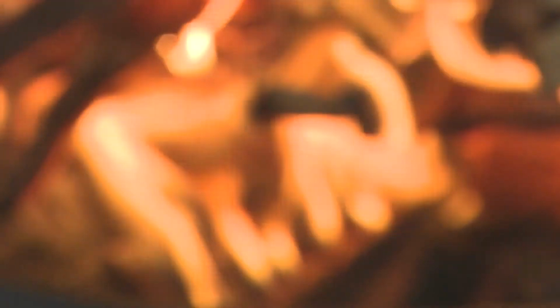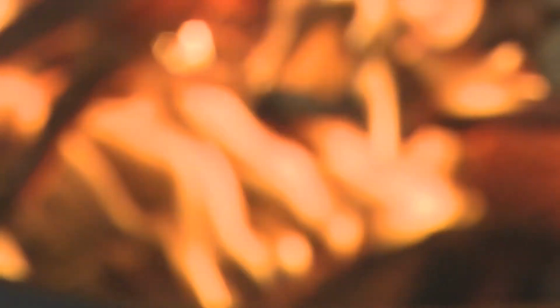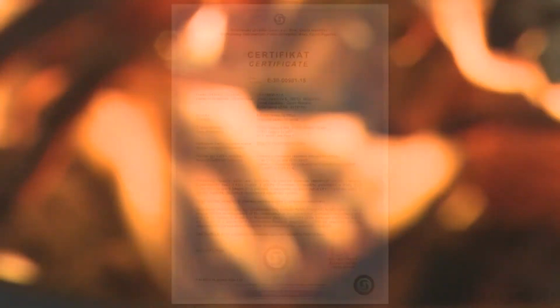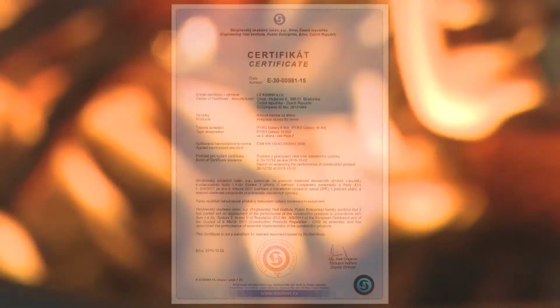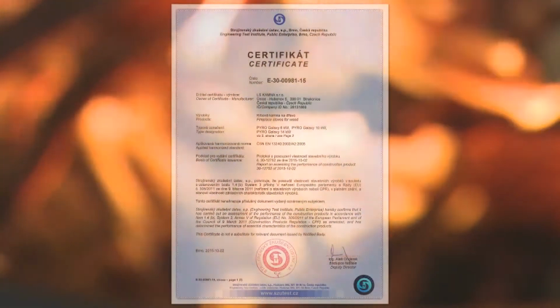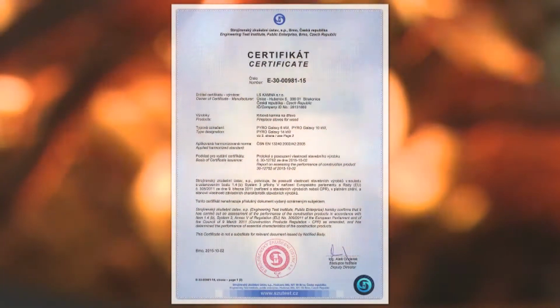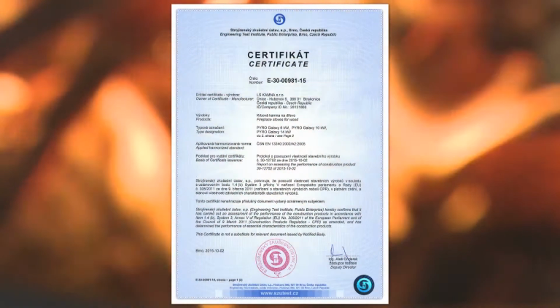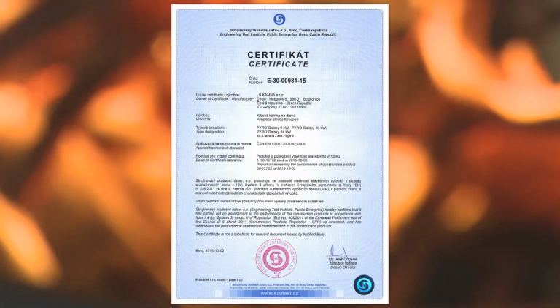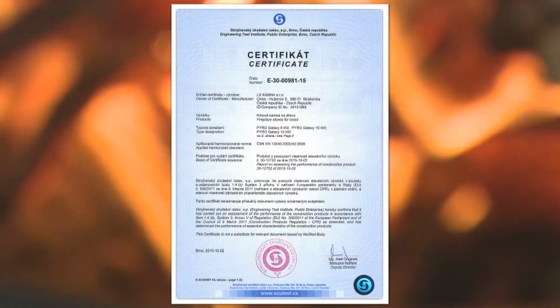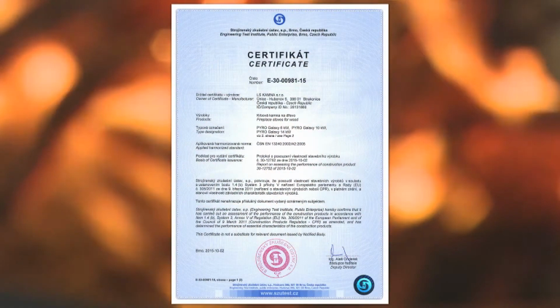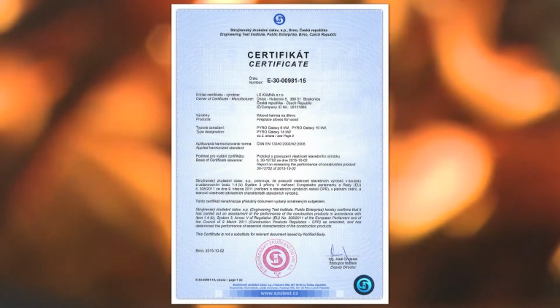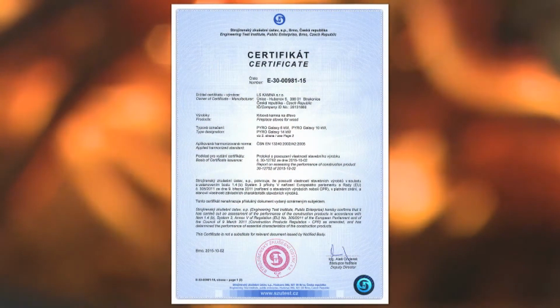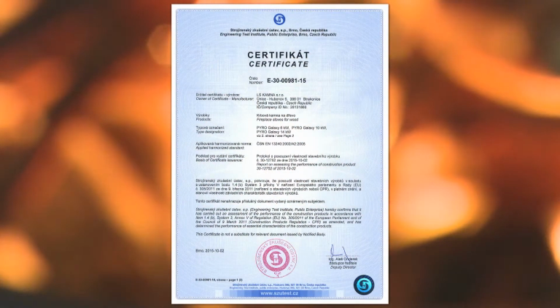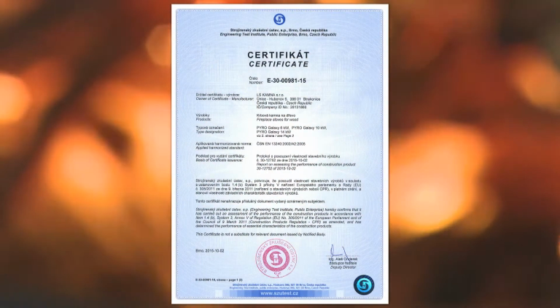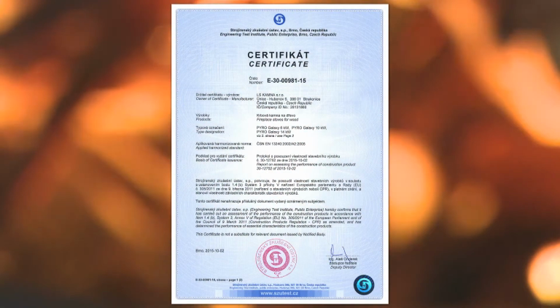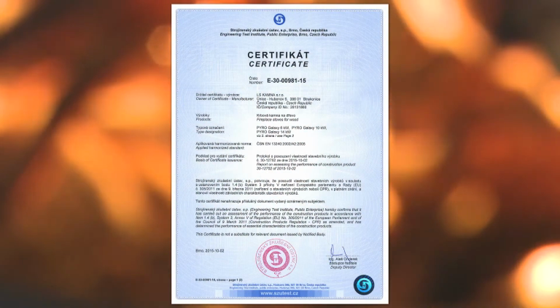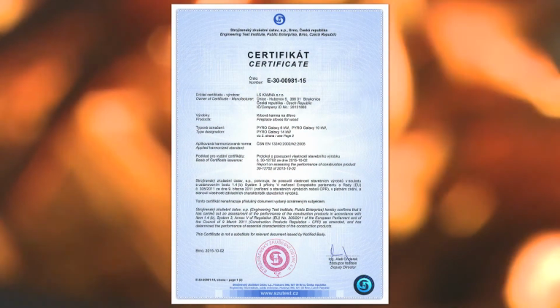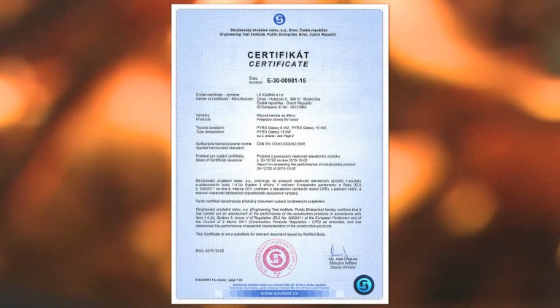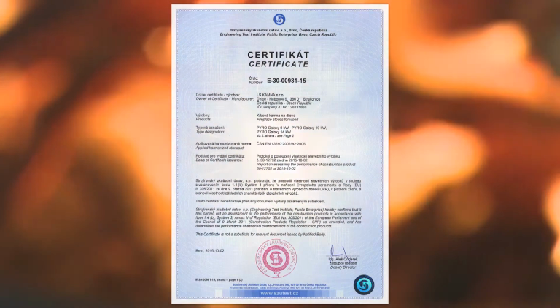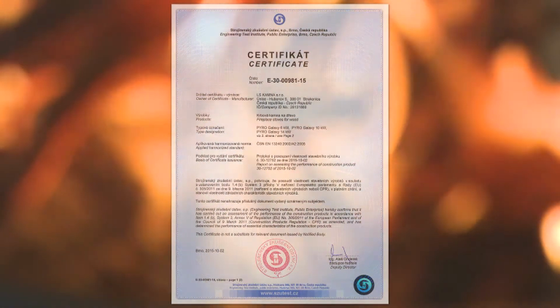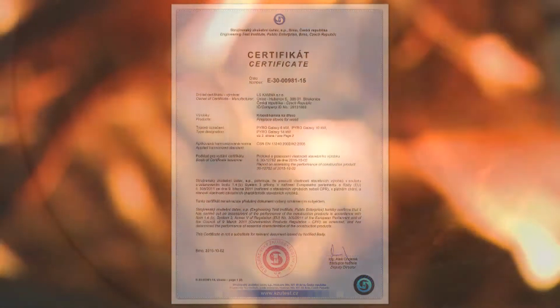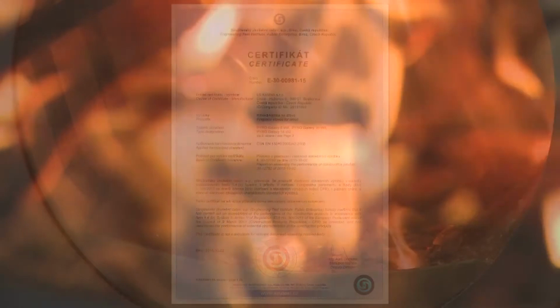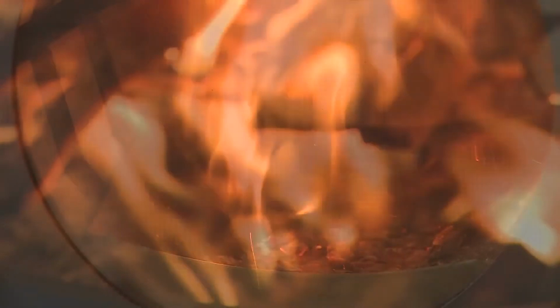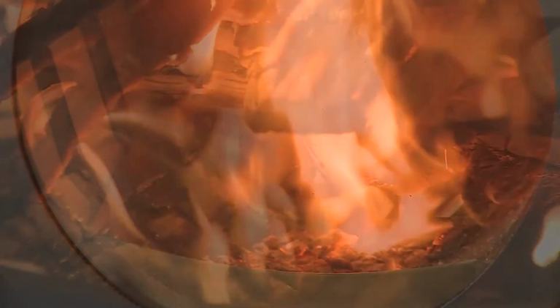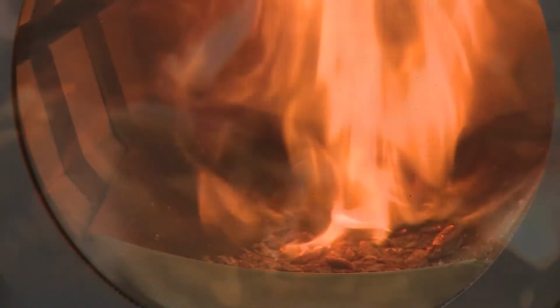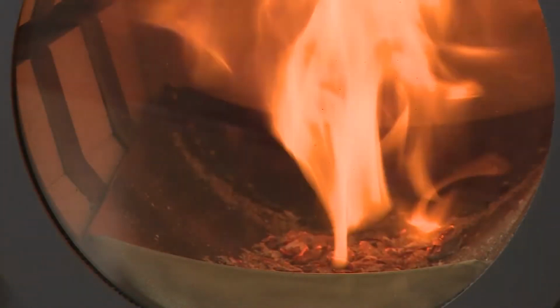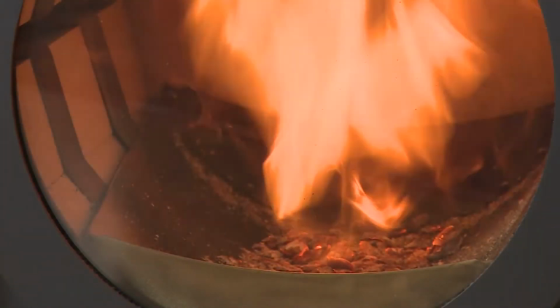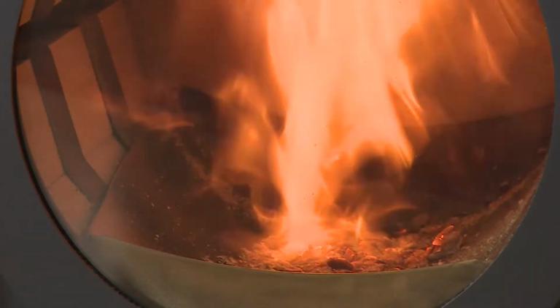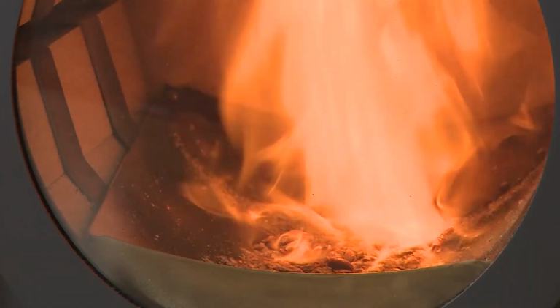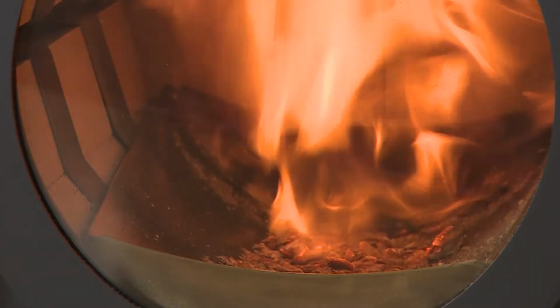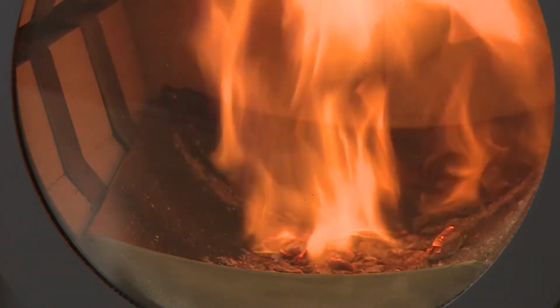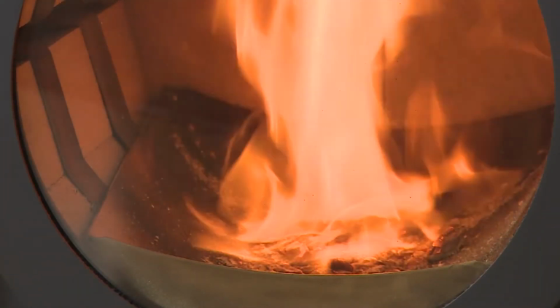The stove complies with the strictest emission limits and is environment-friendly, with the guarantee of long possible use in the future.